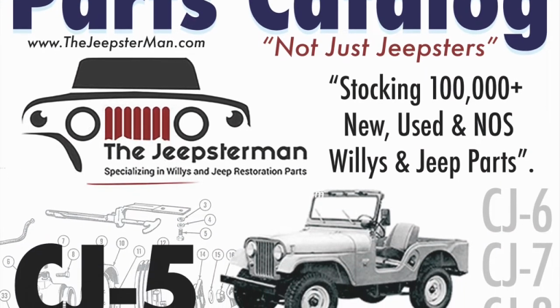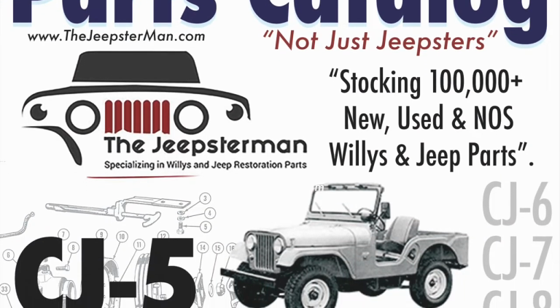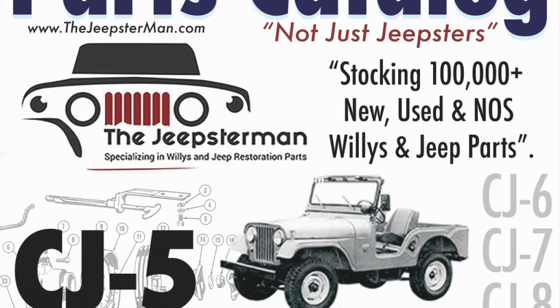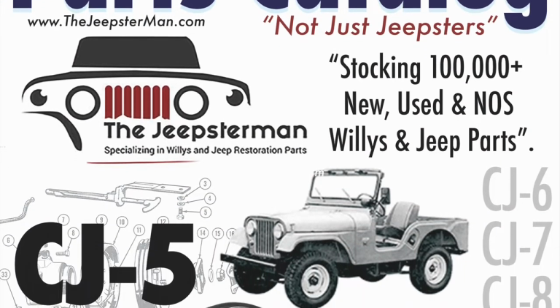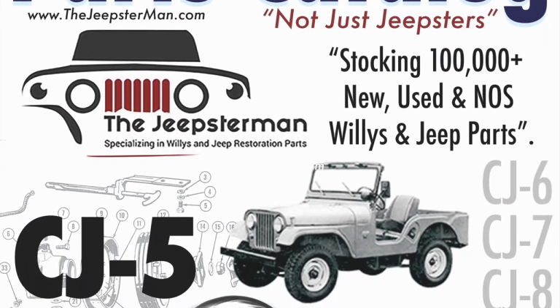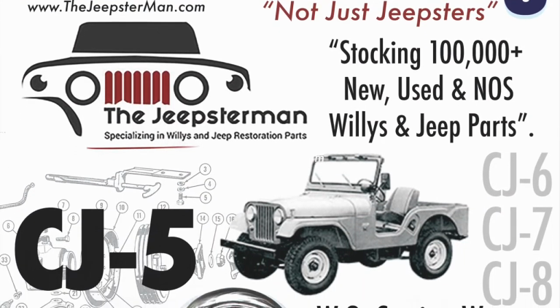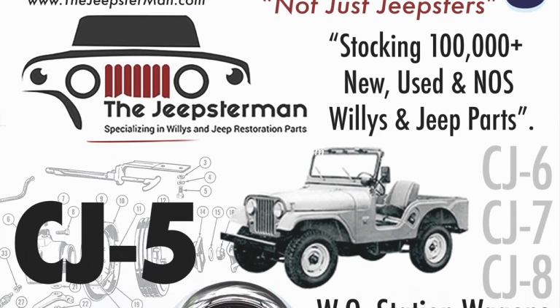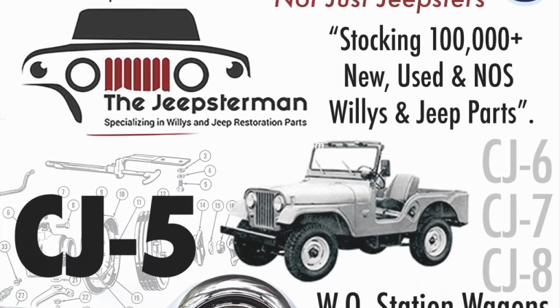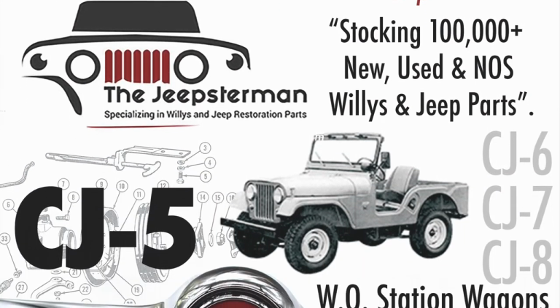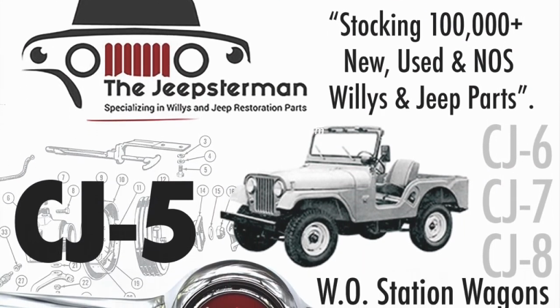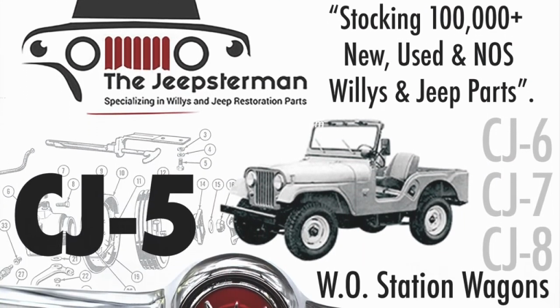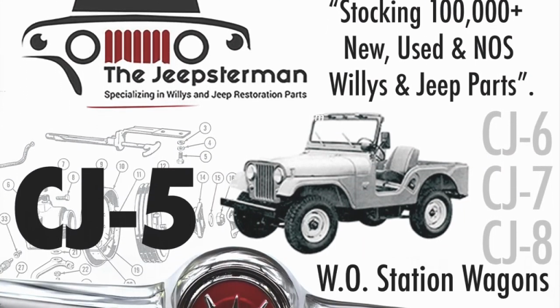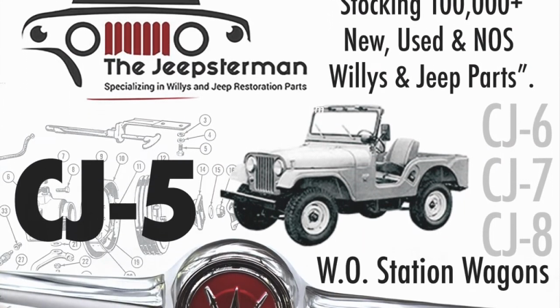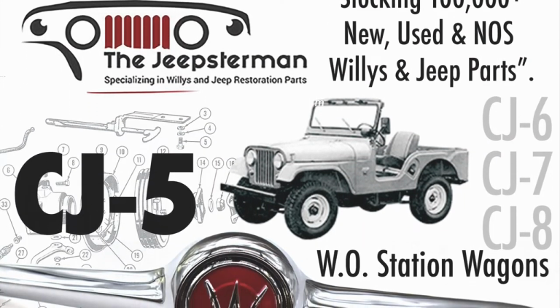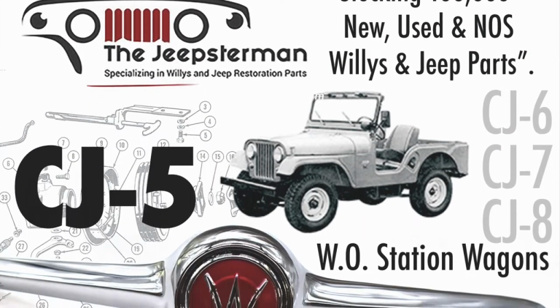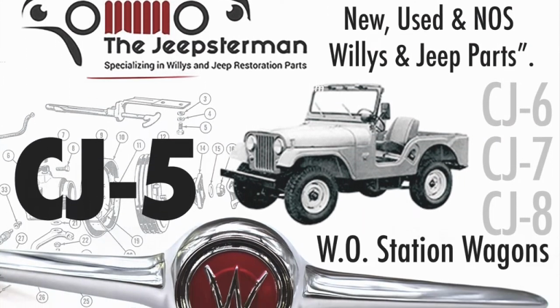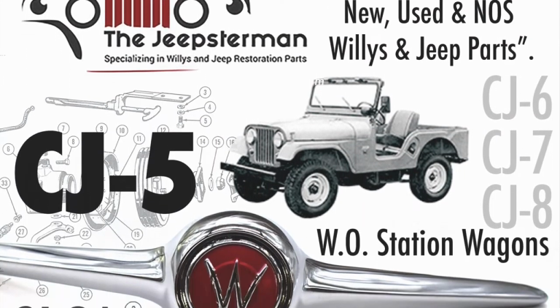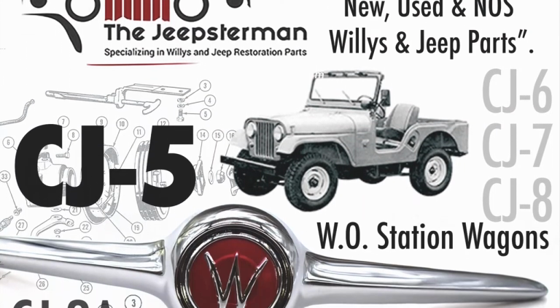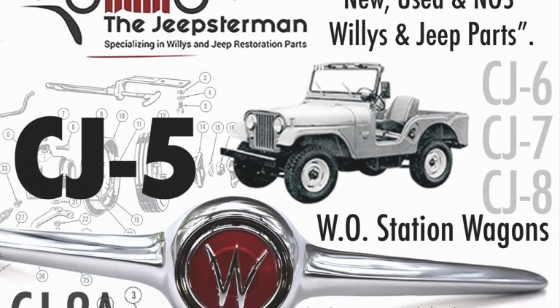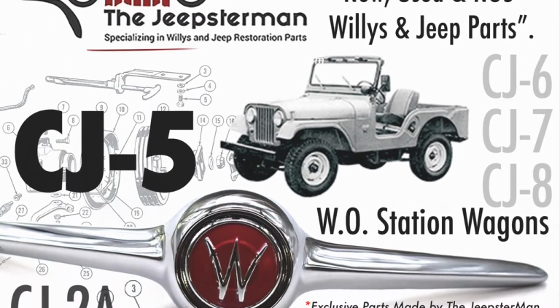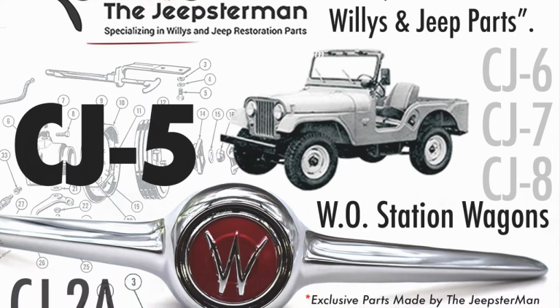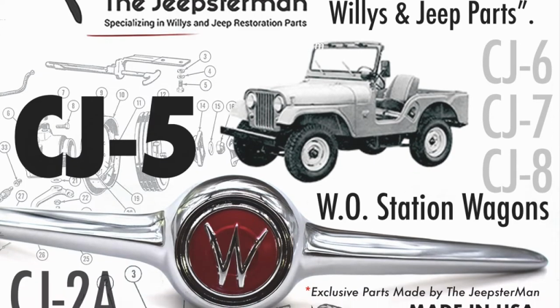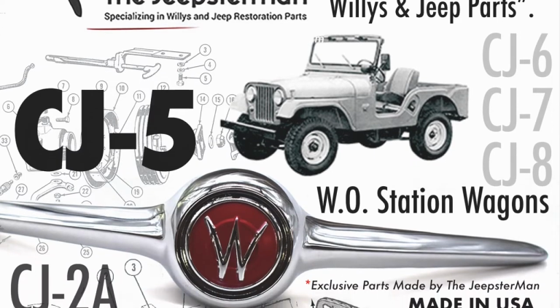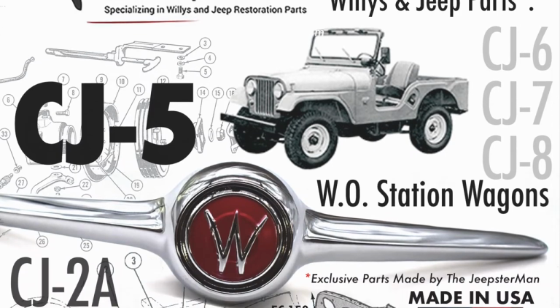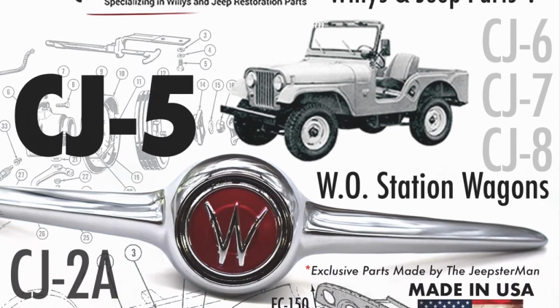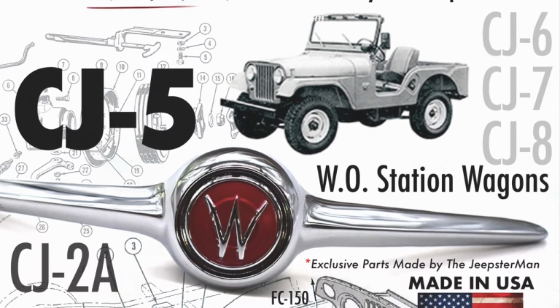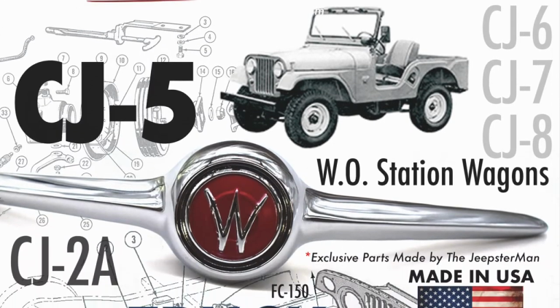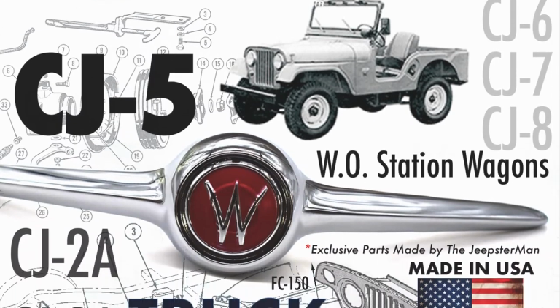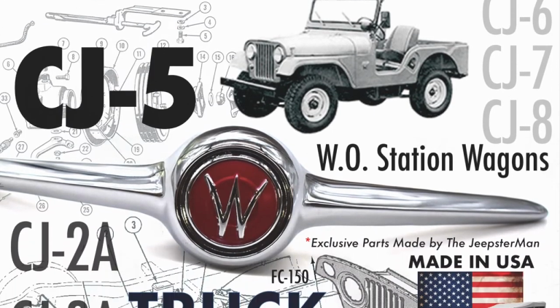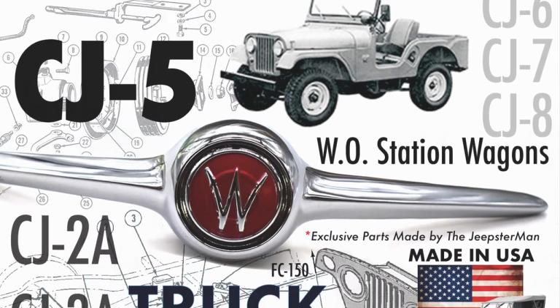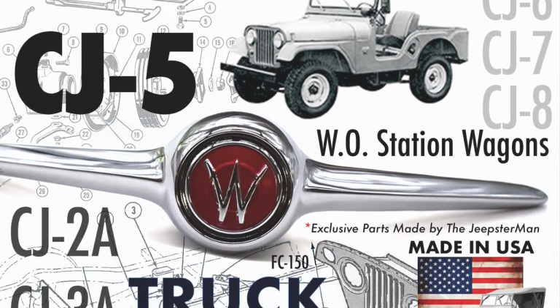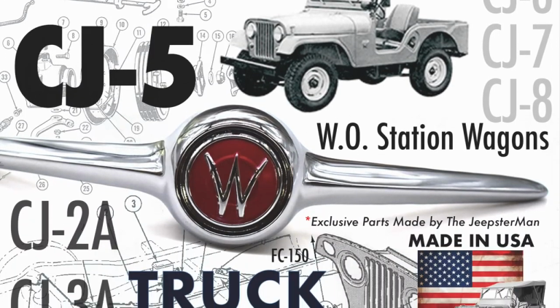From the Jeepsterman, go to www.thejeepsterman.com and order your free copy today.